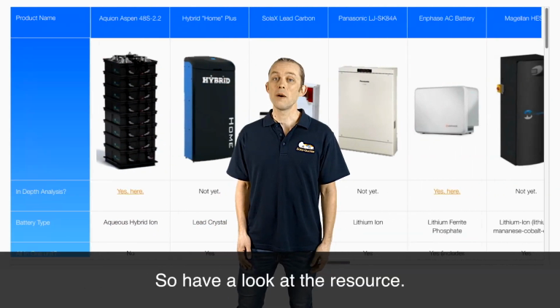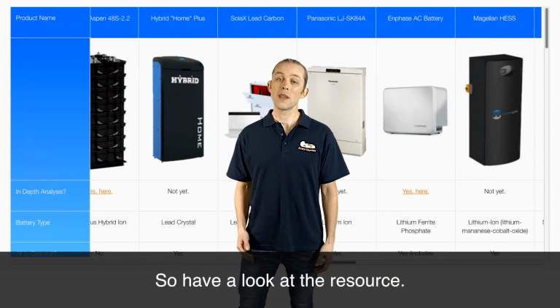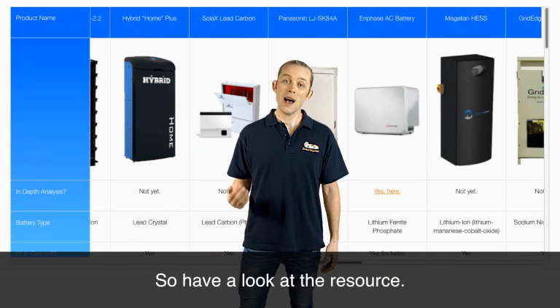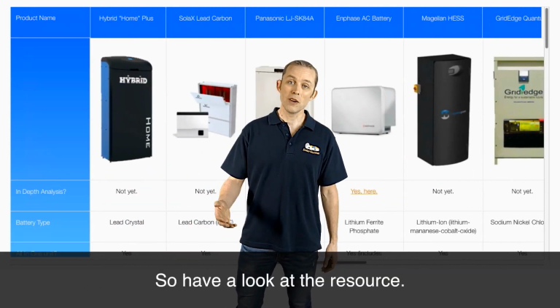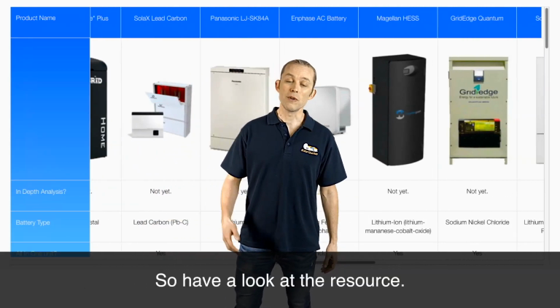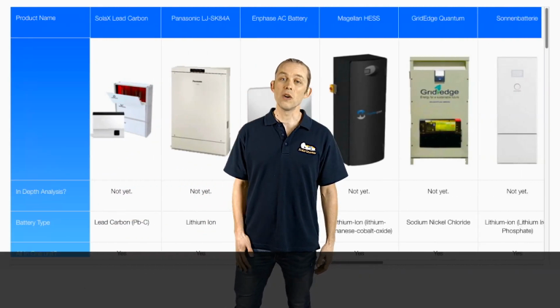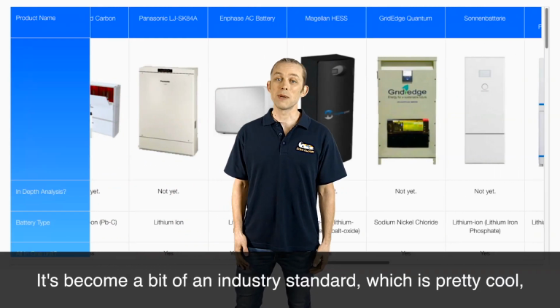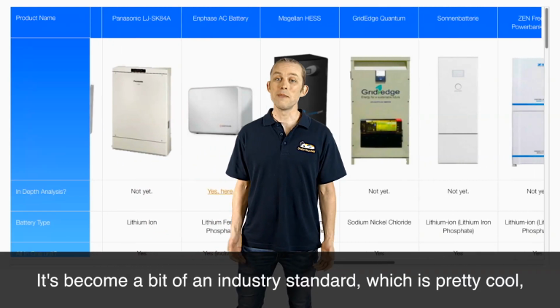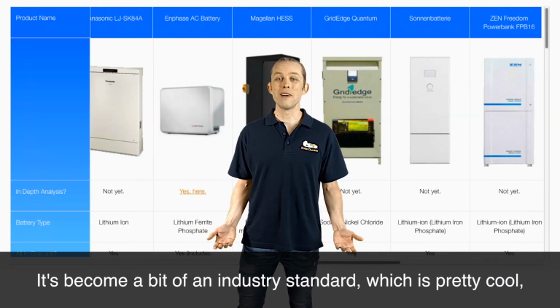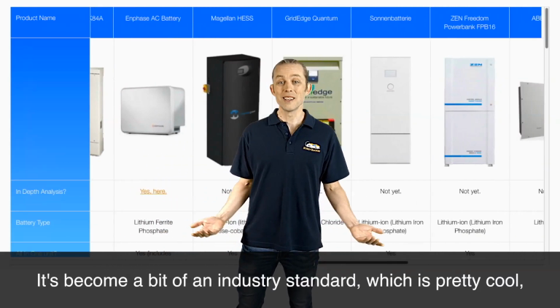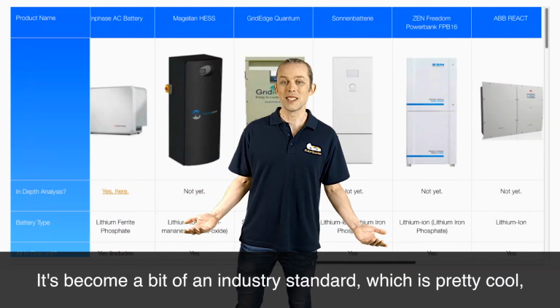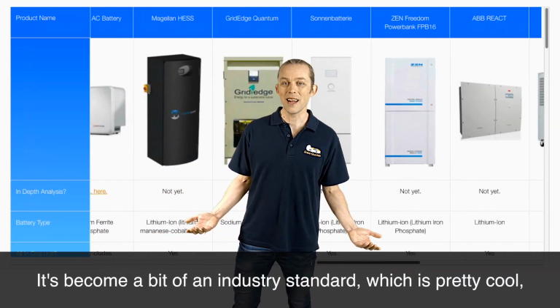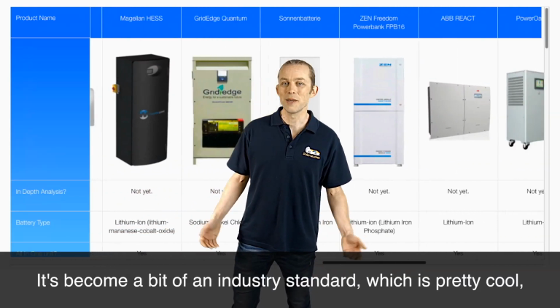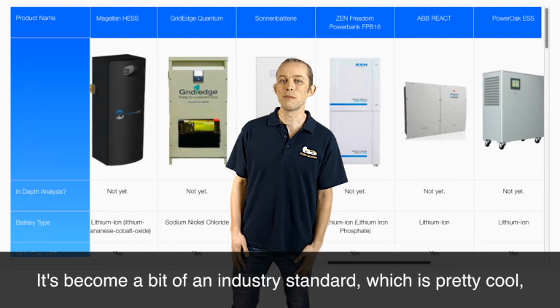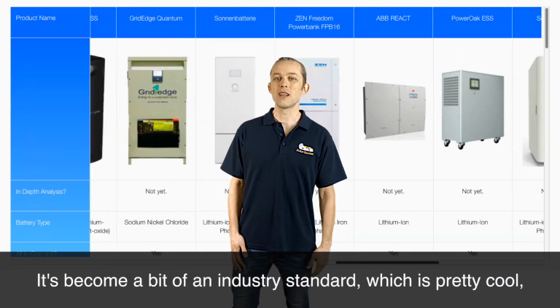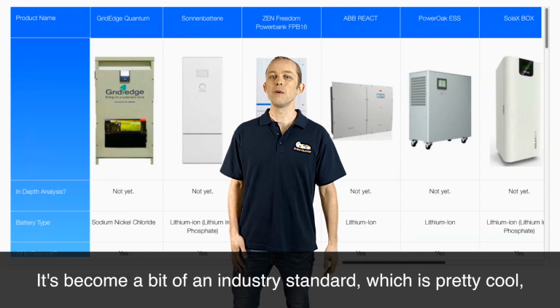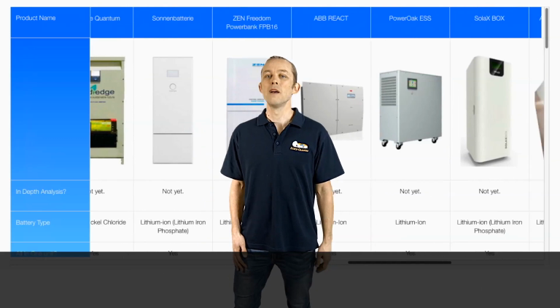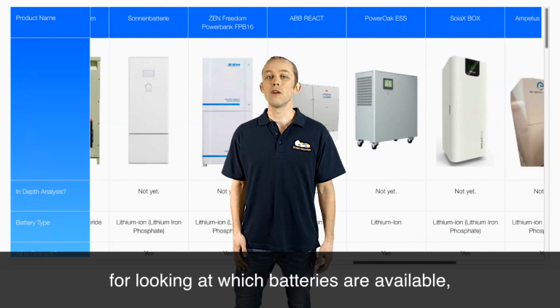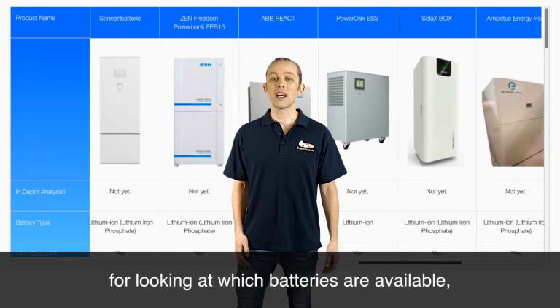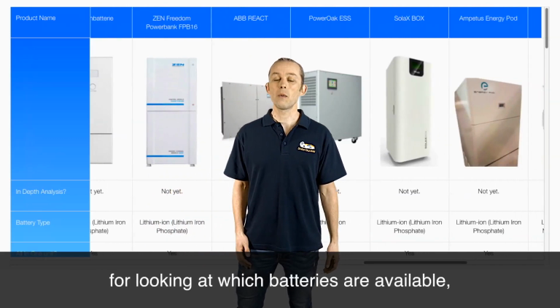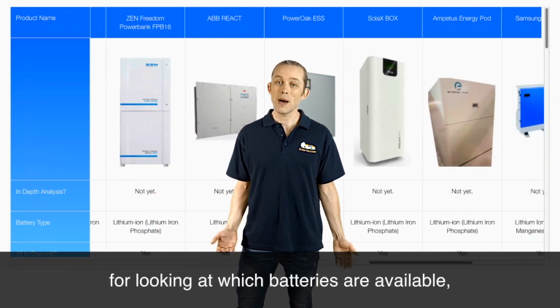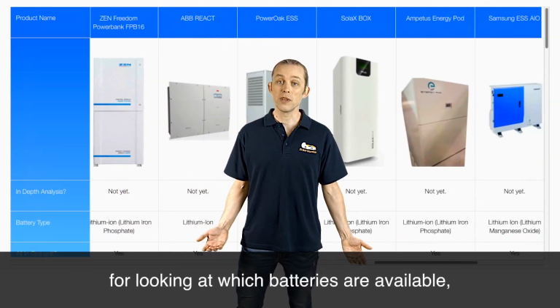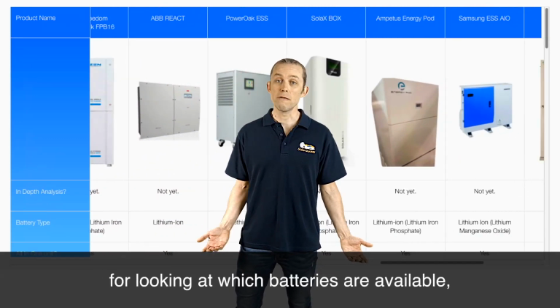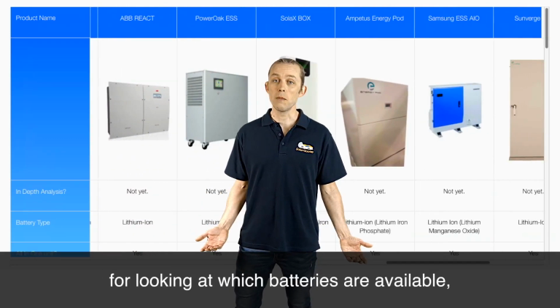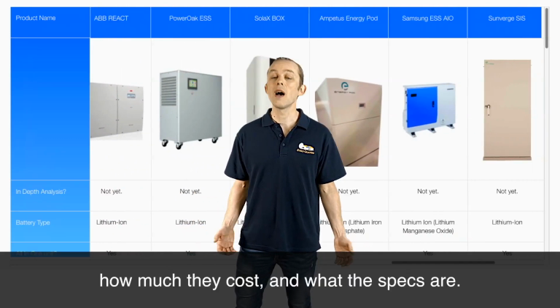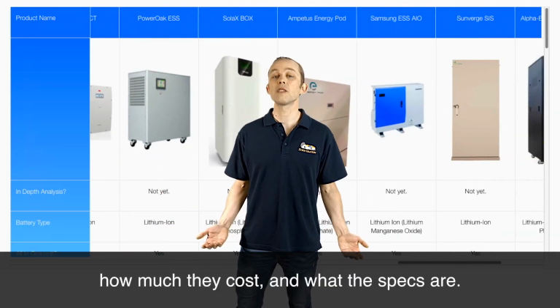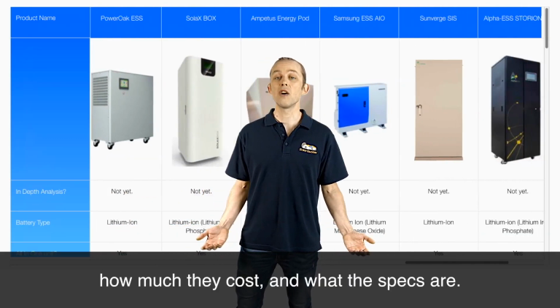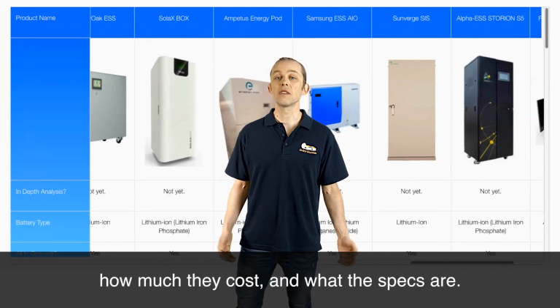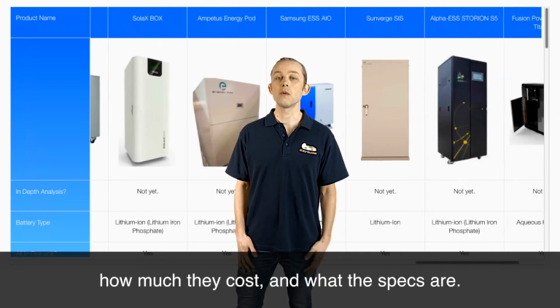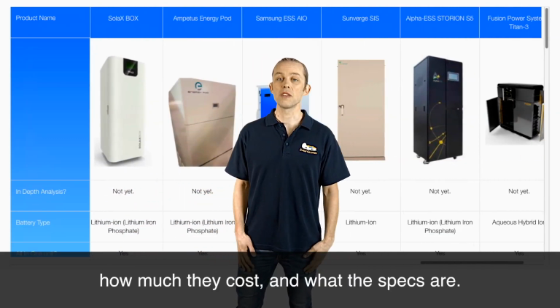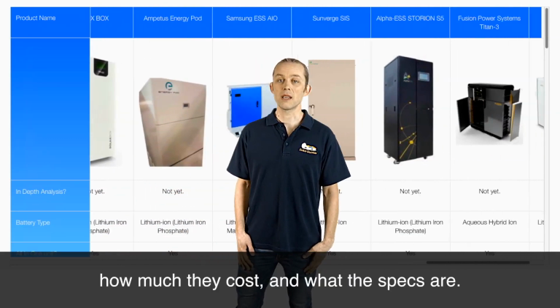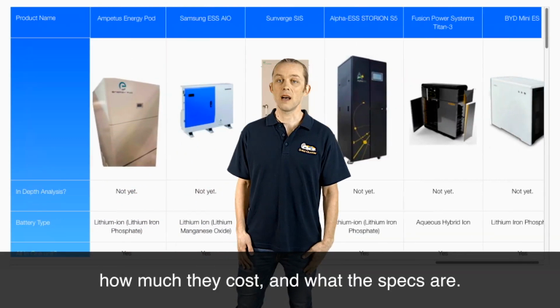Have a look at the resource — it's become a bit of an industry standard, which is pretty cool, for looking at which batteries are available, how much they cost, and what the specs are.